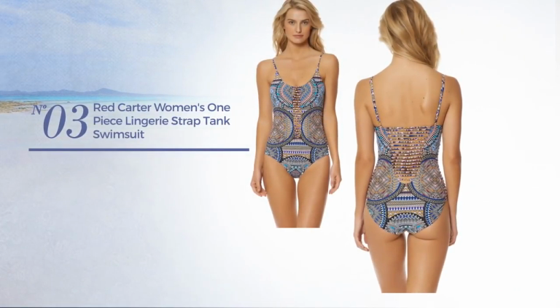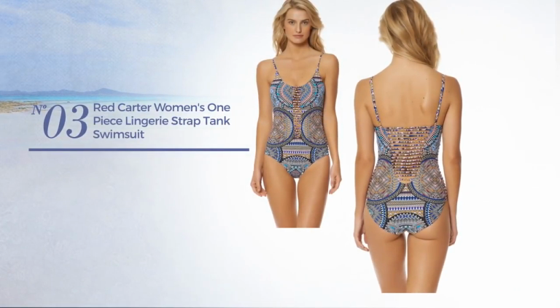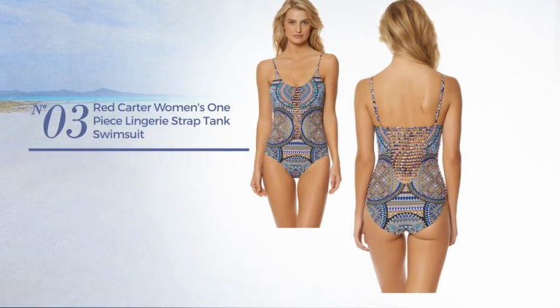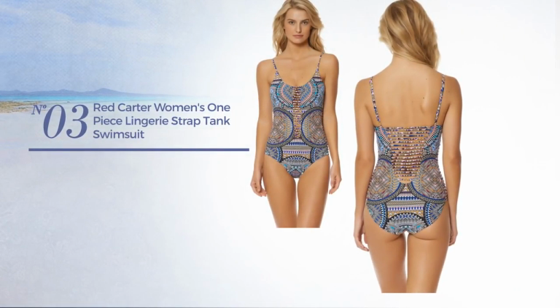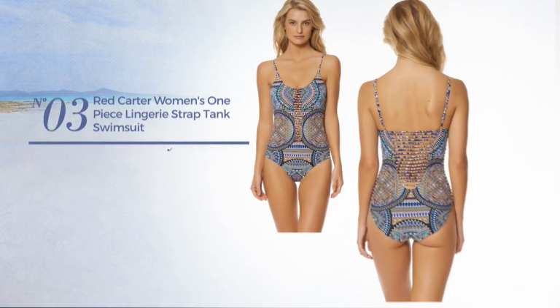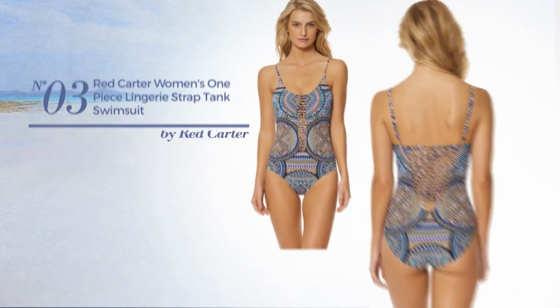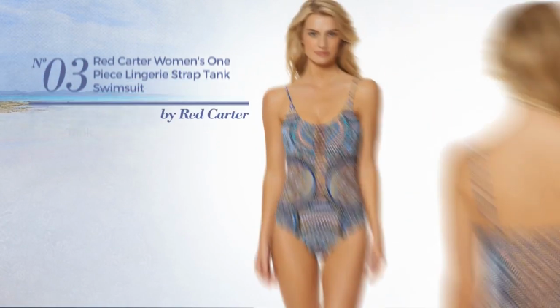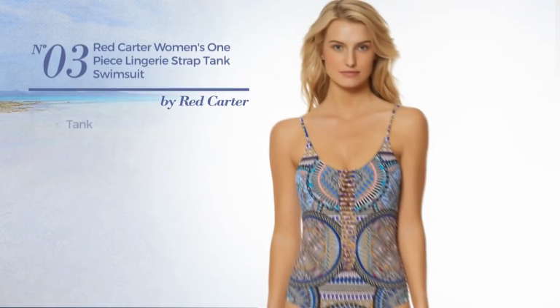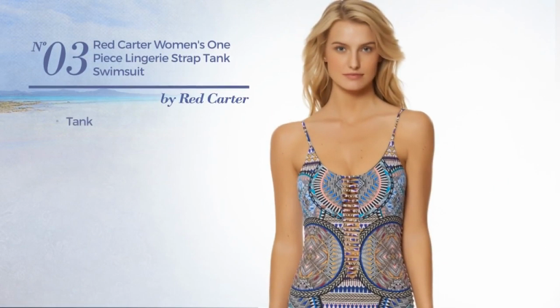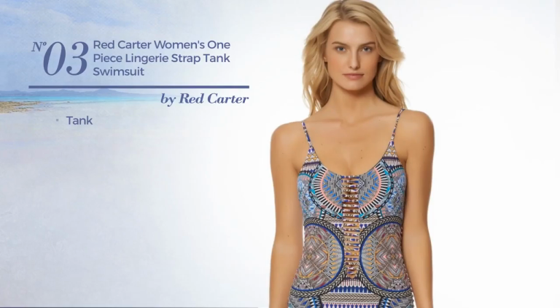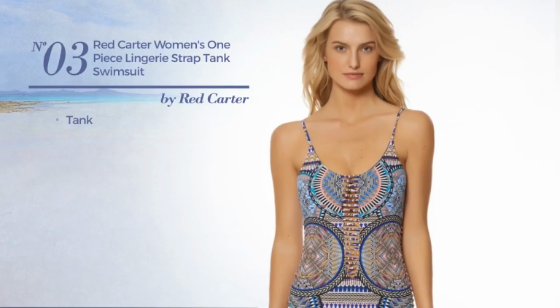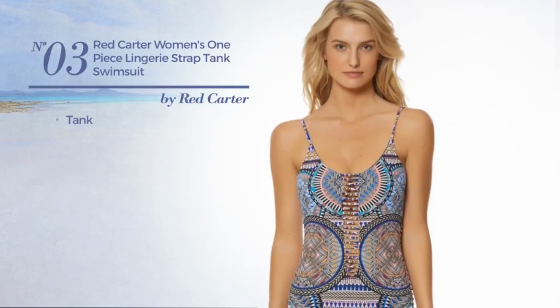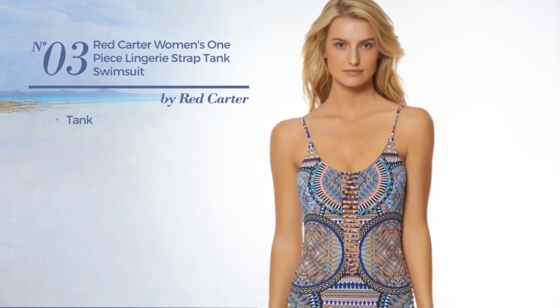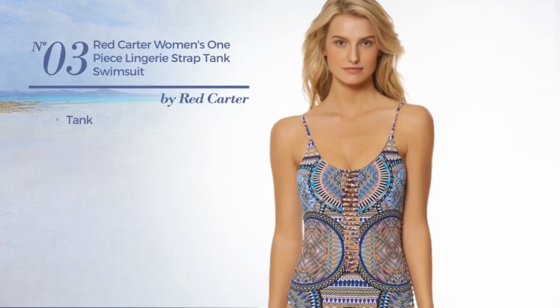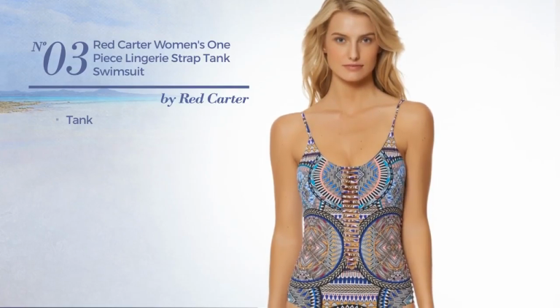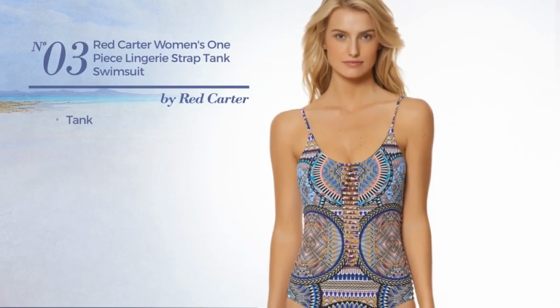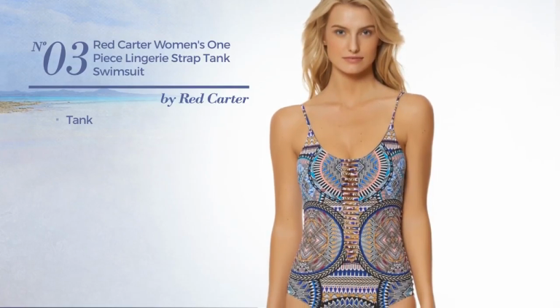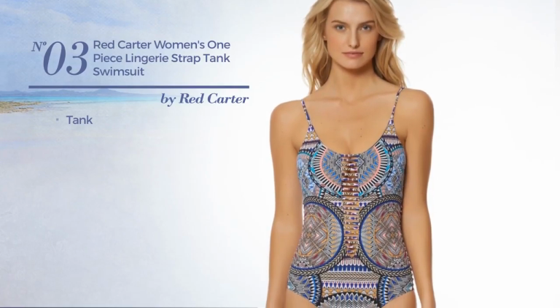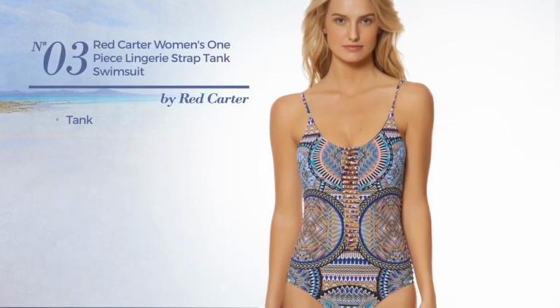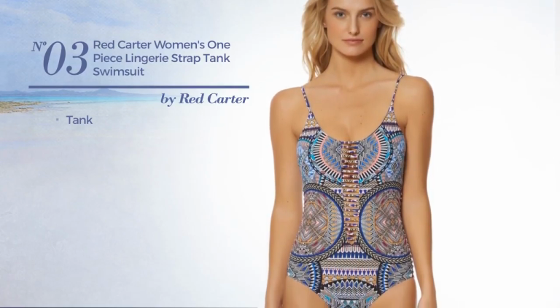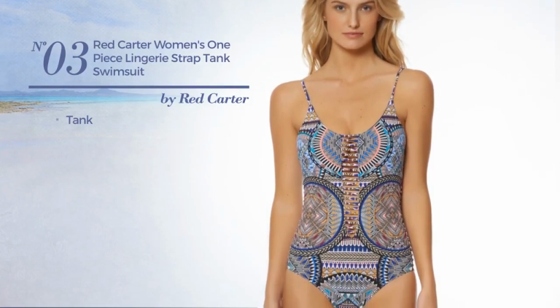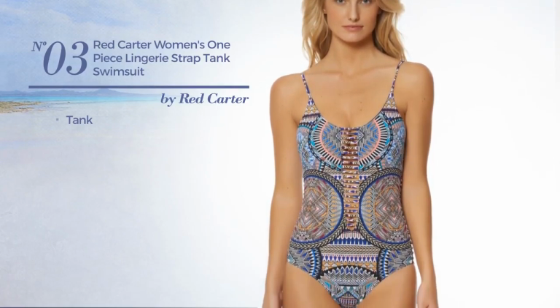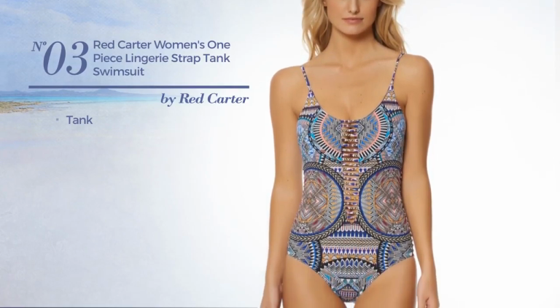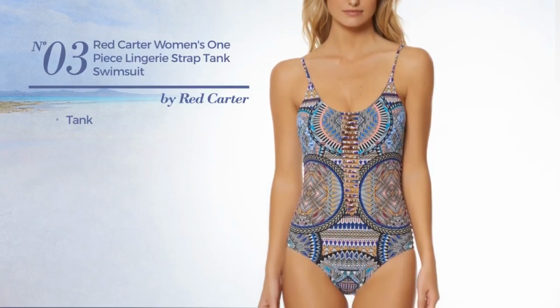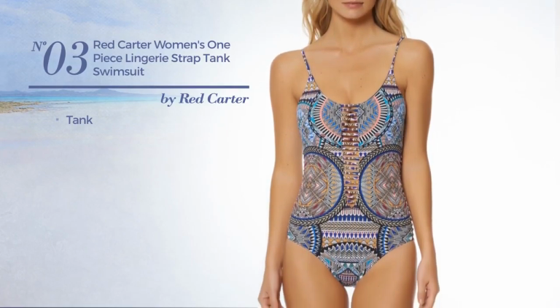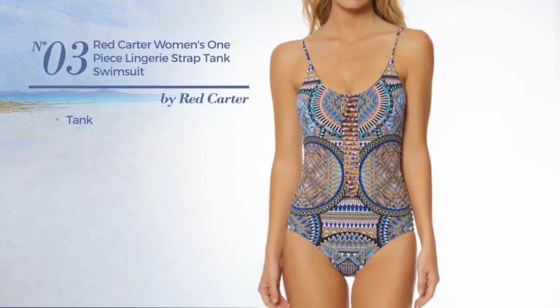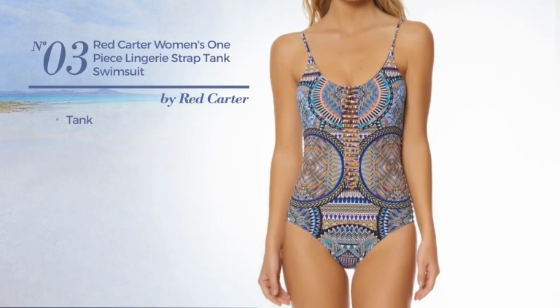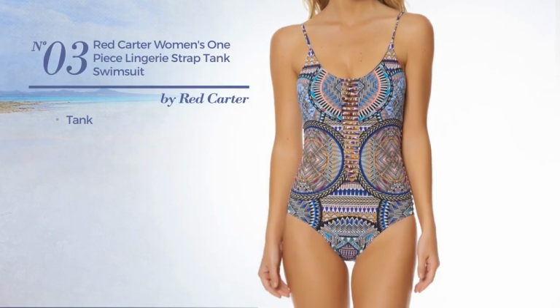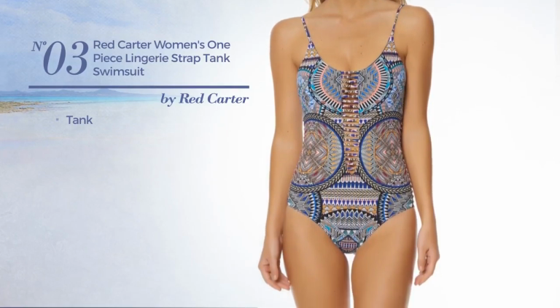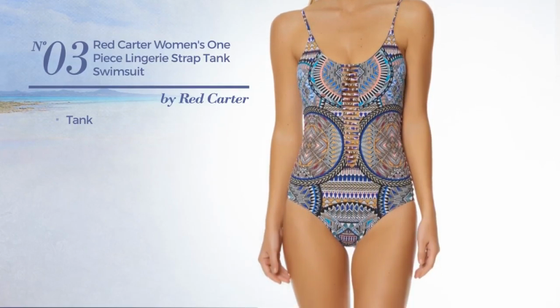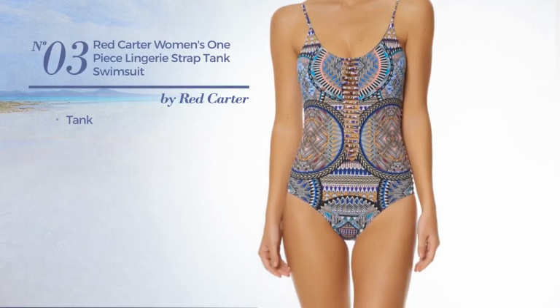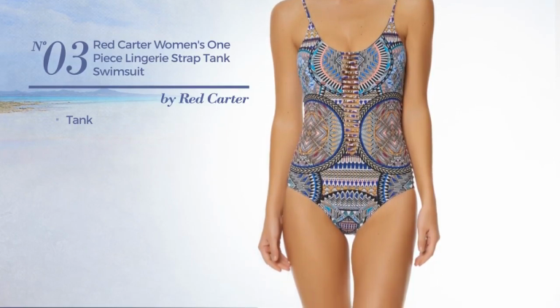Number 3. A Tank Swimsuit. Available exclusively in plum color.